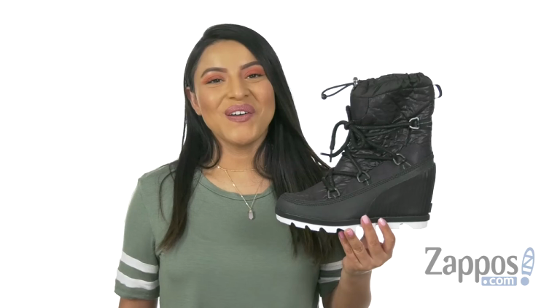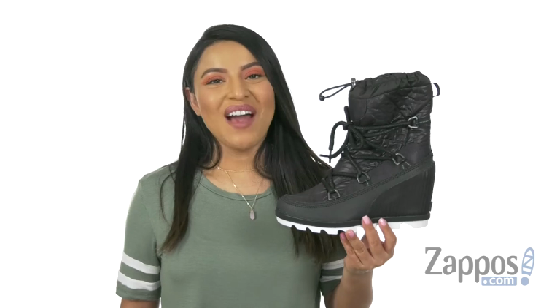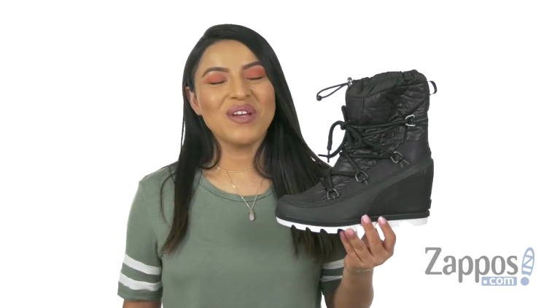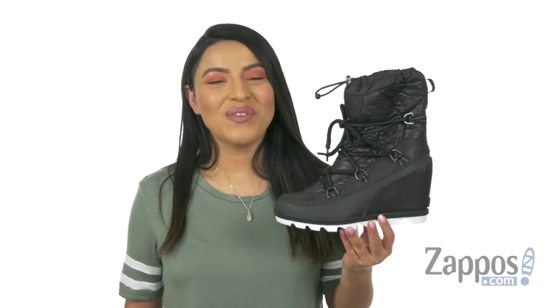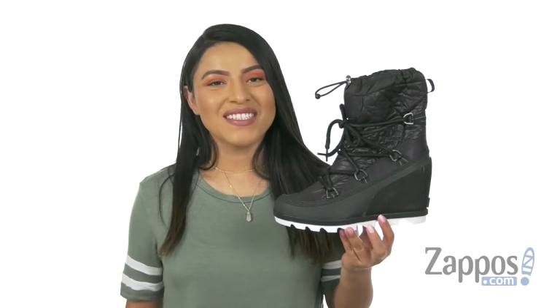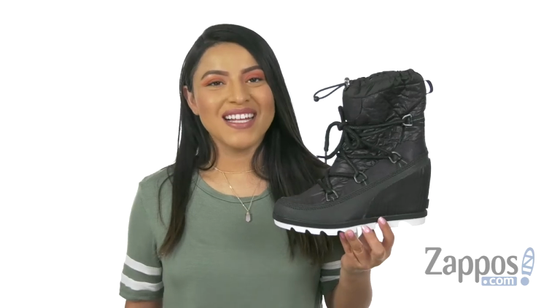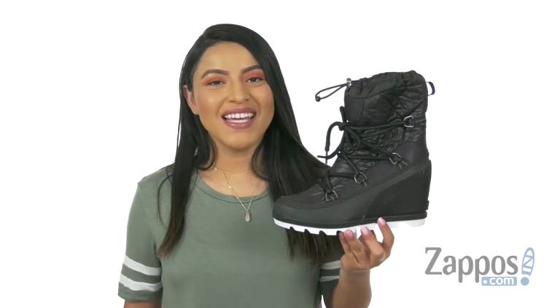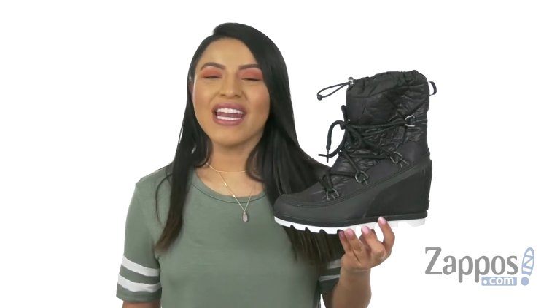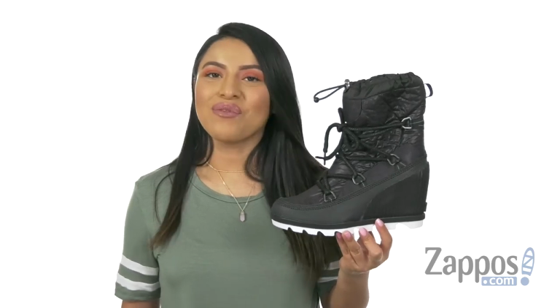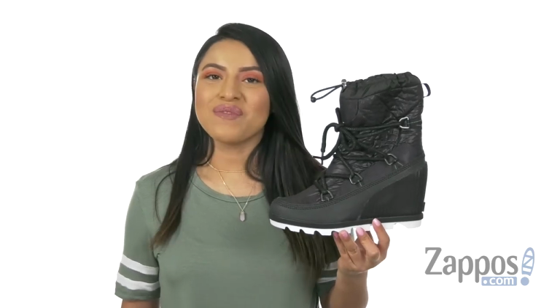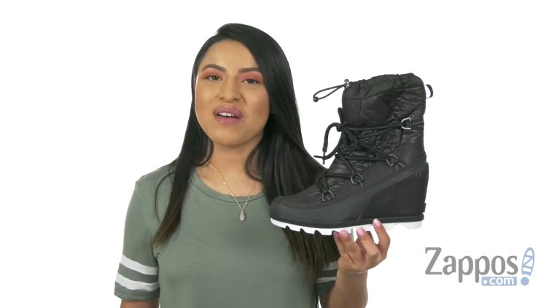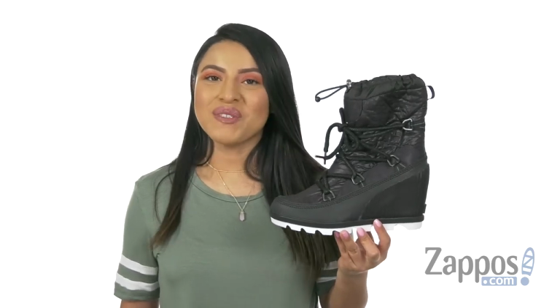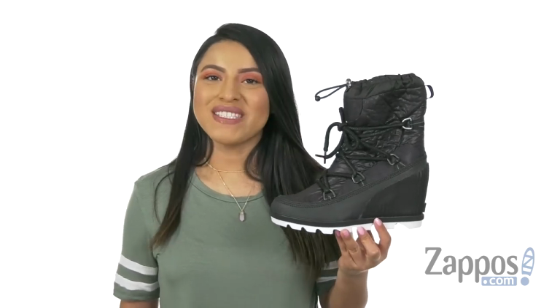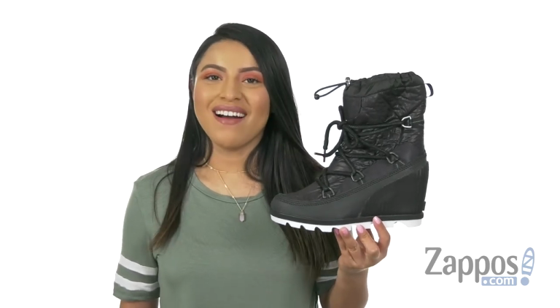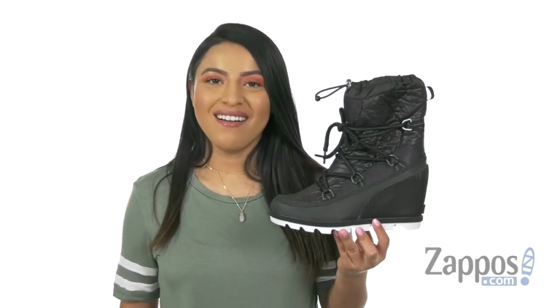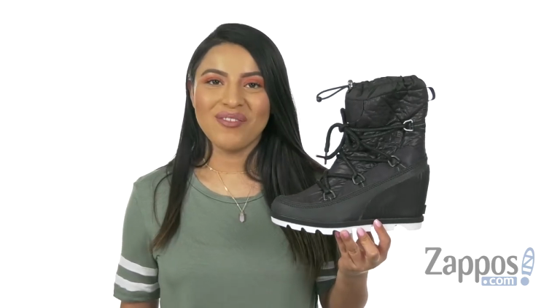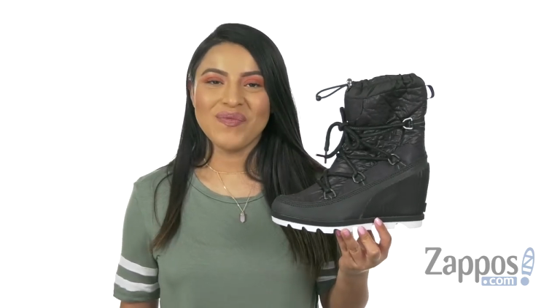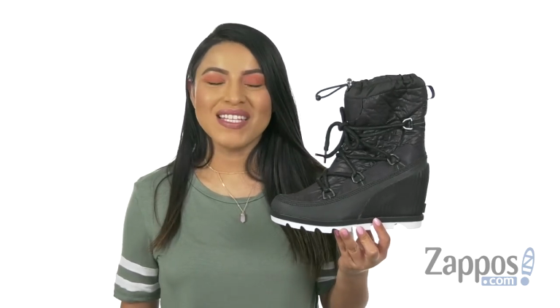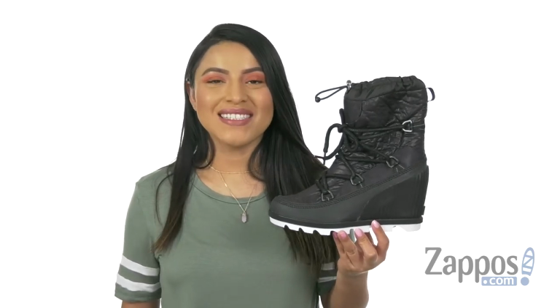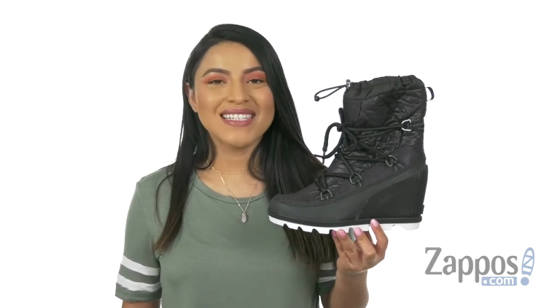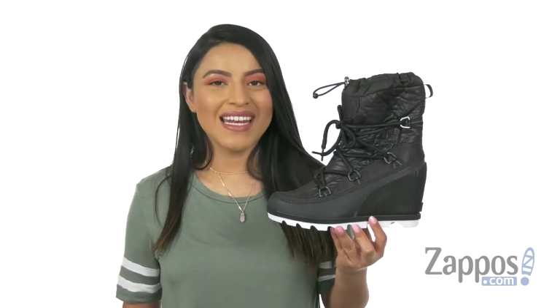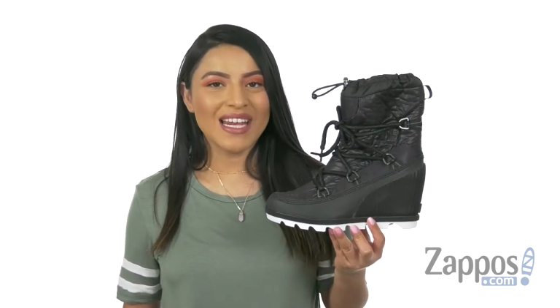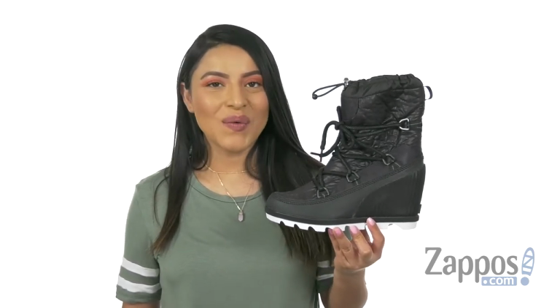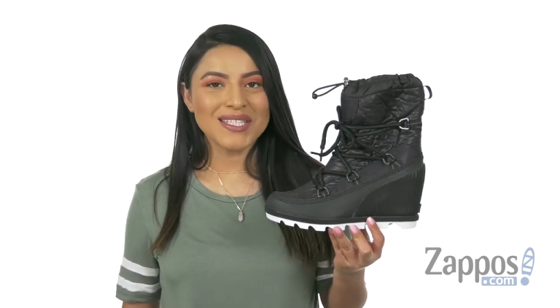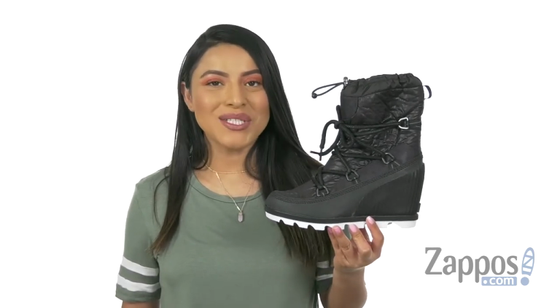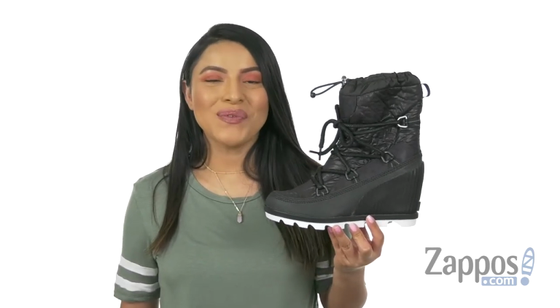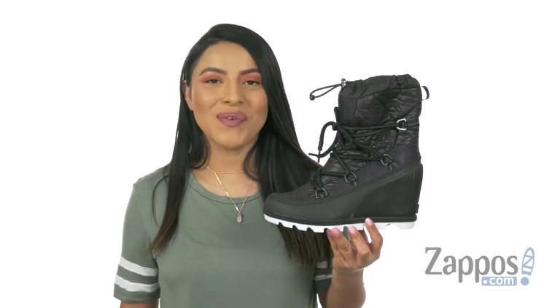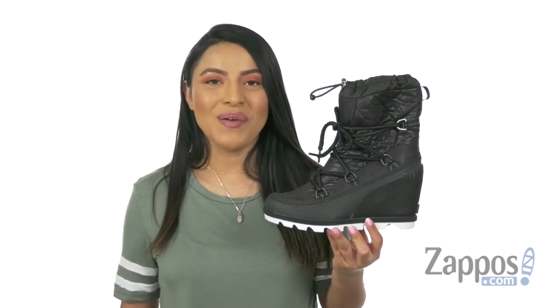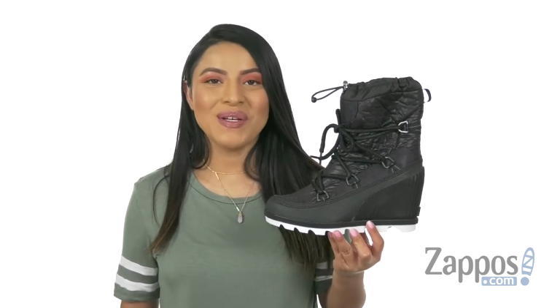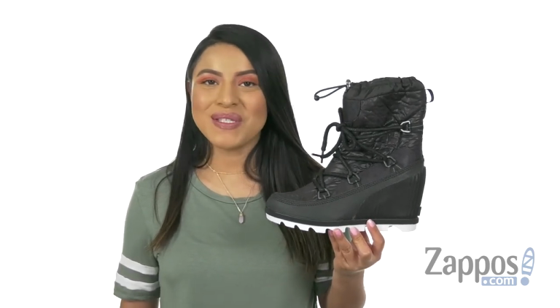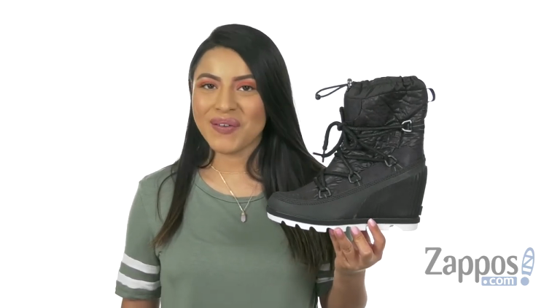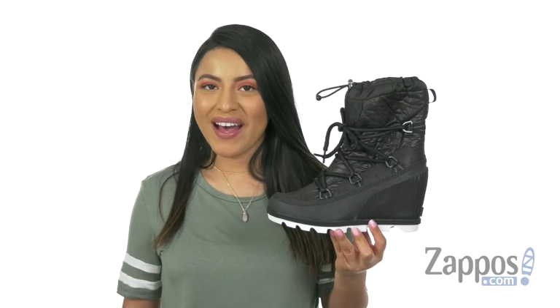Hola, mi nombre es Nelly, and I'm from Zappos.com. This is the Kinetic Wedge from Zyra.